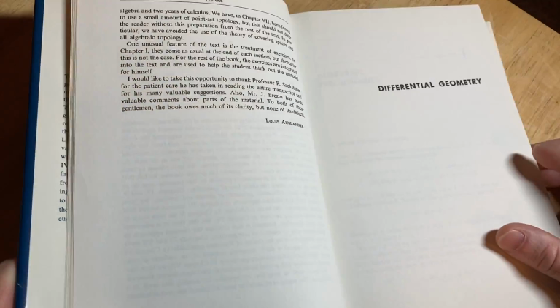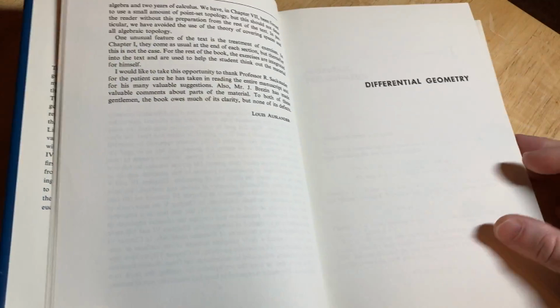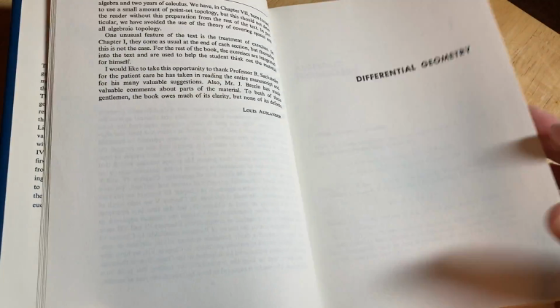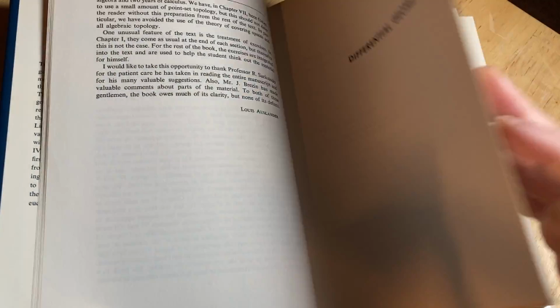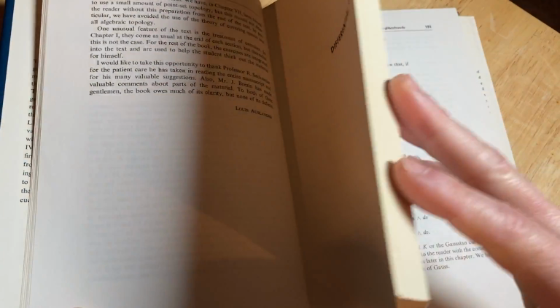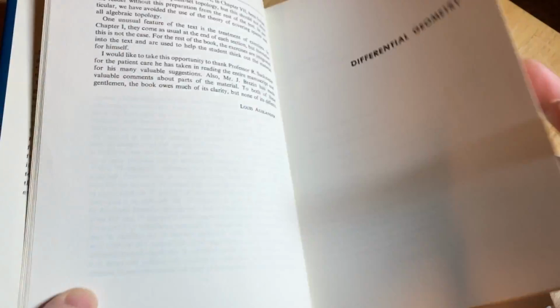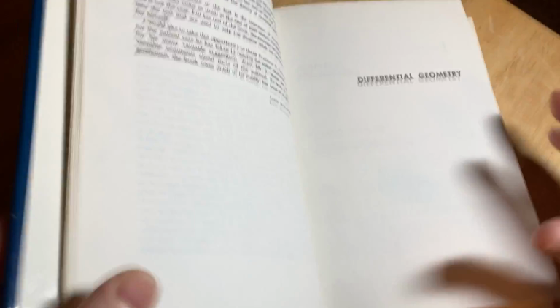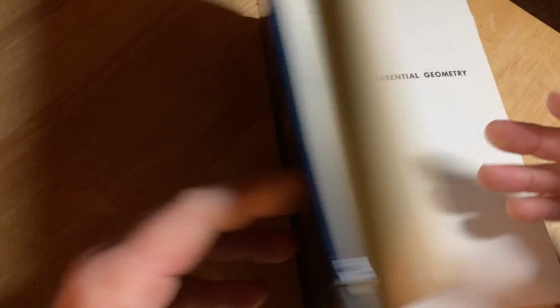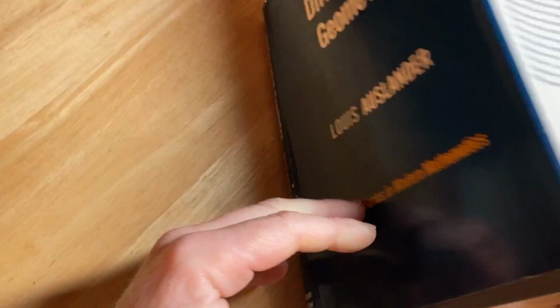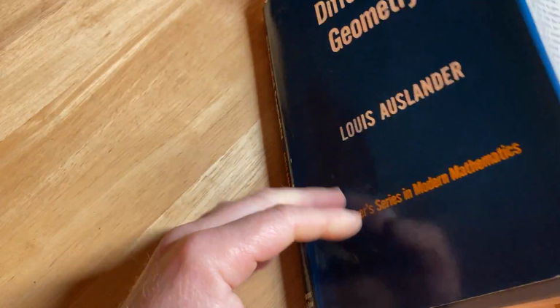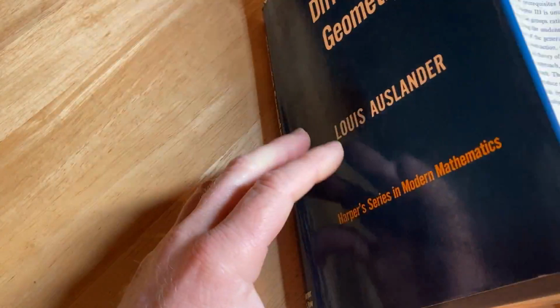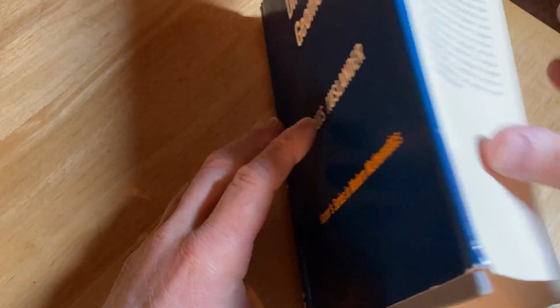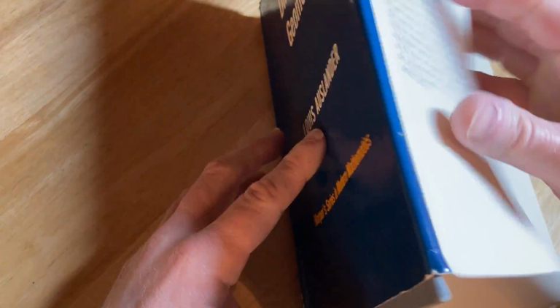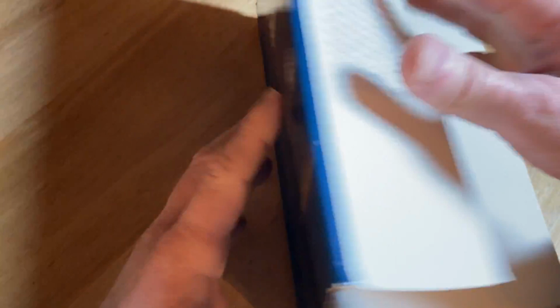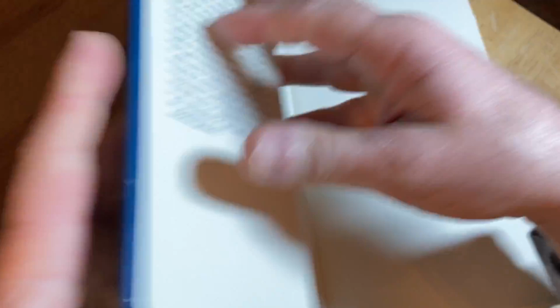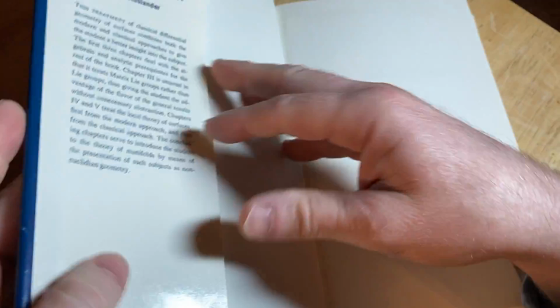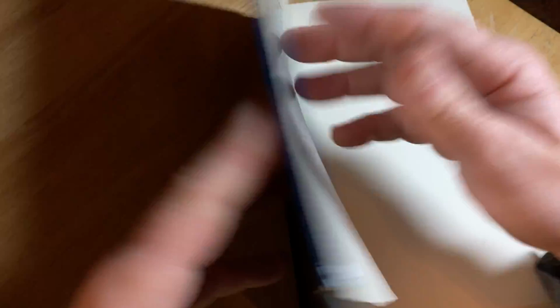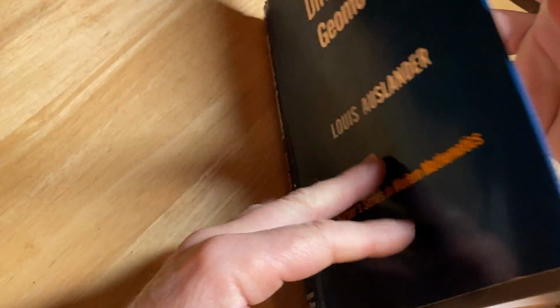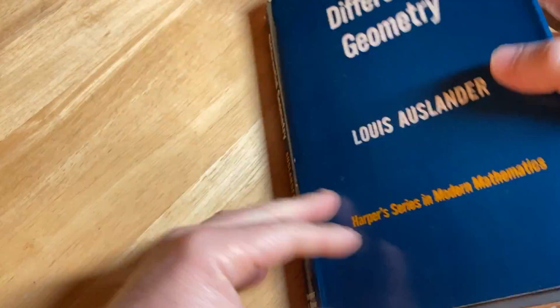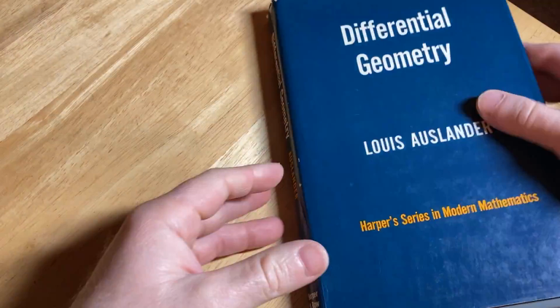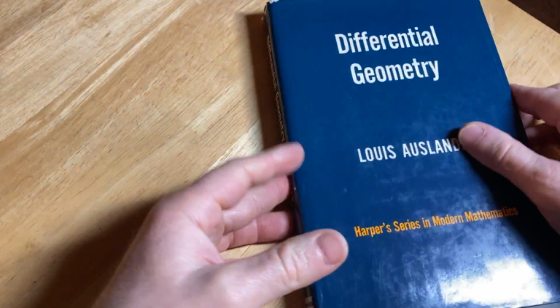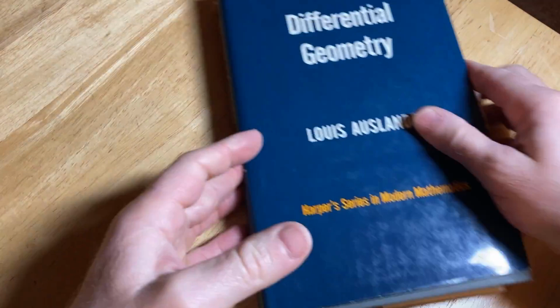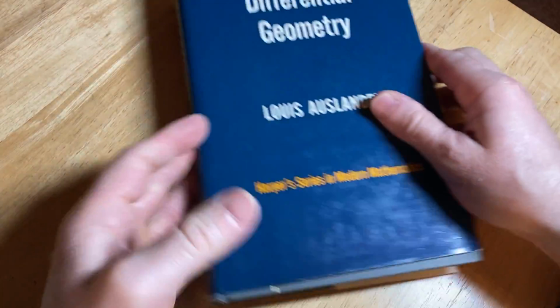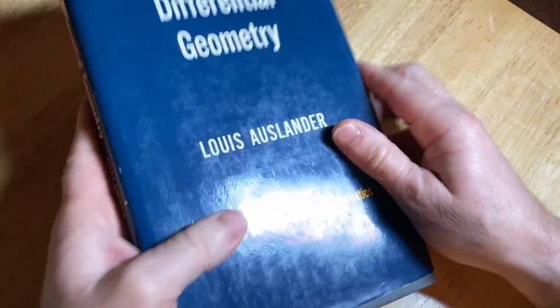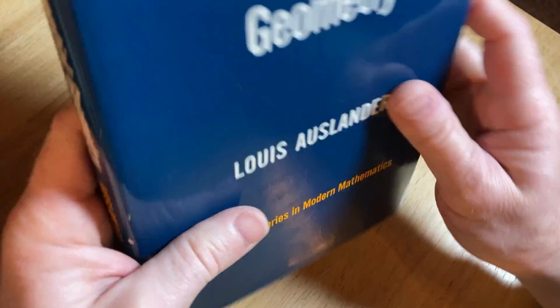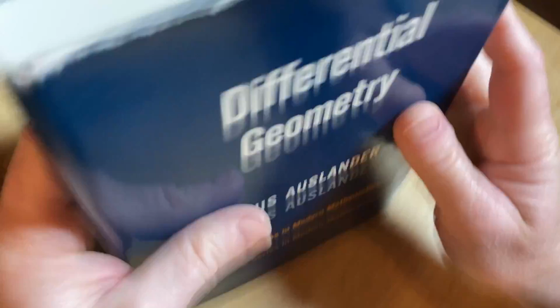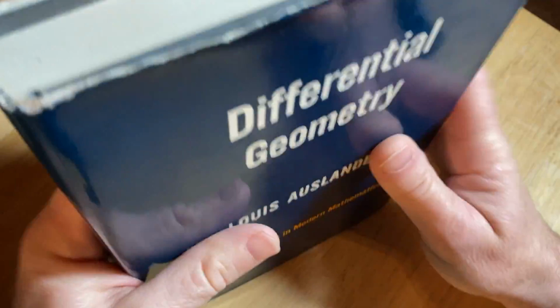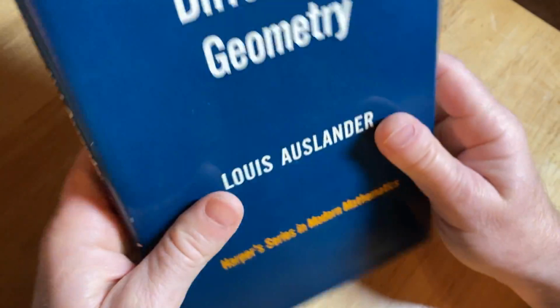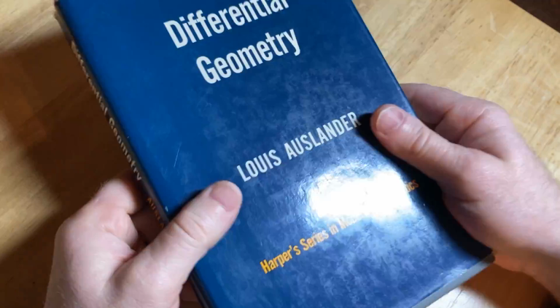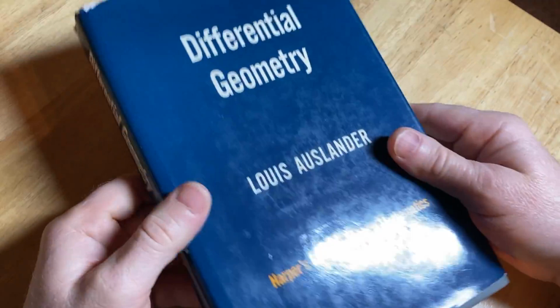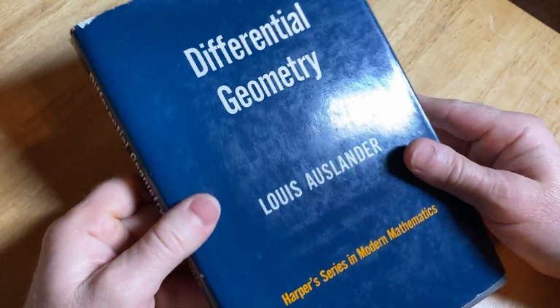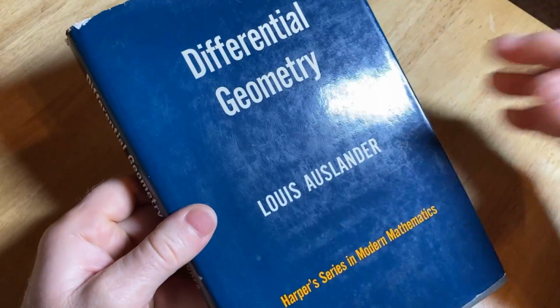Good stuff. It's pretty cool. I just wanted to show you one of my books. Until next time, keep doing mathematics.